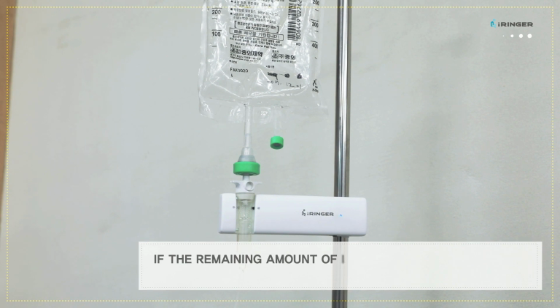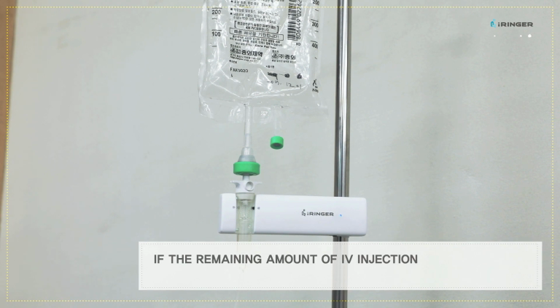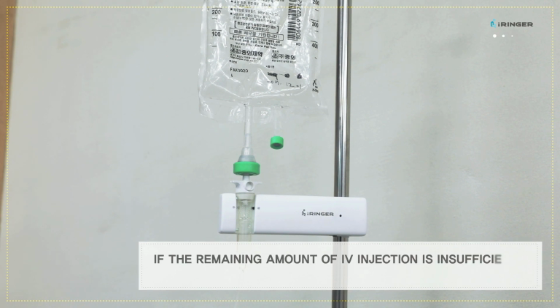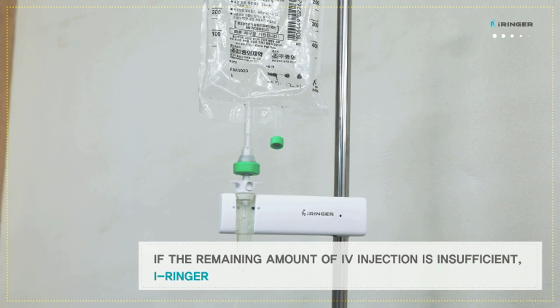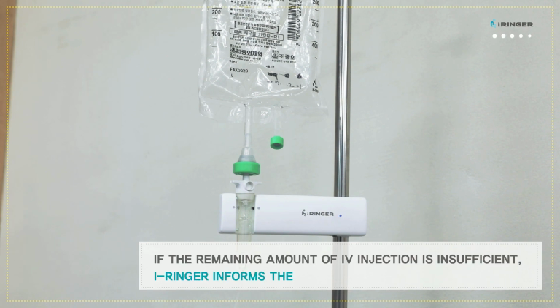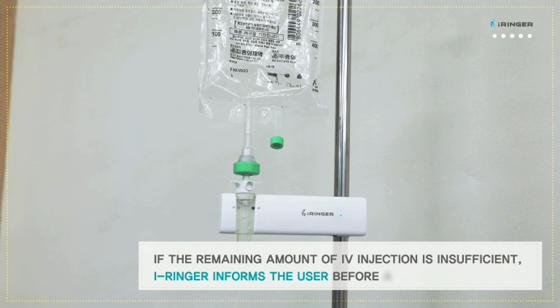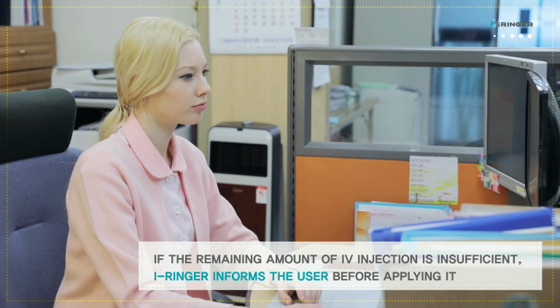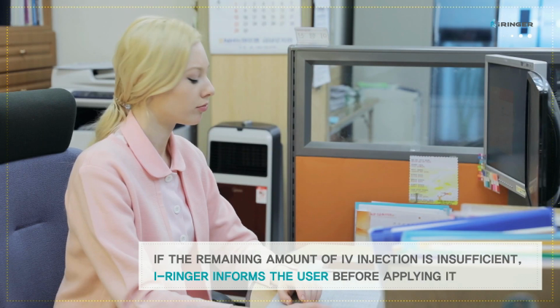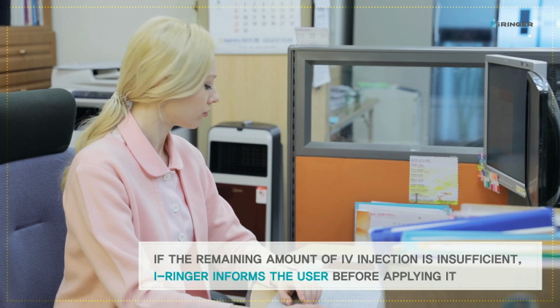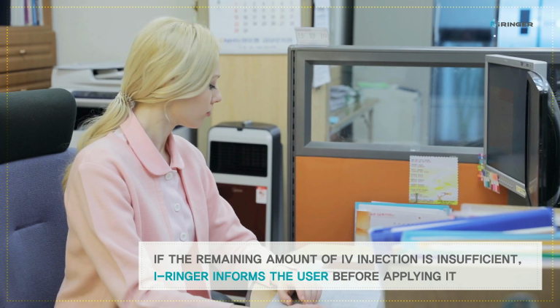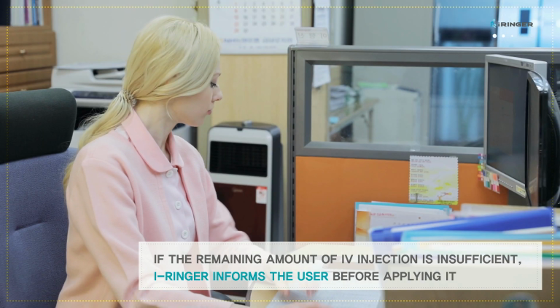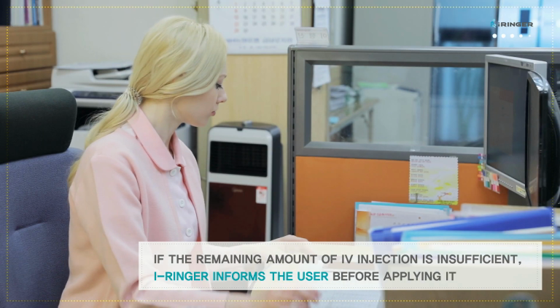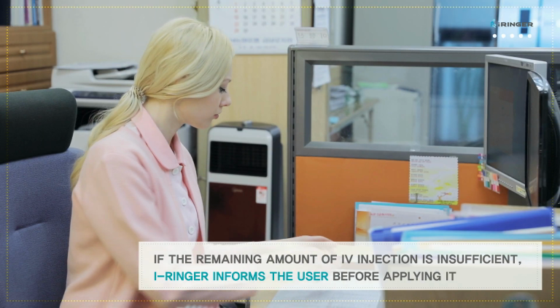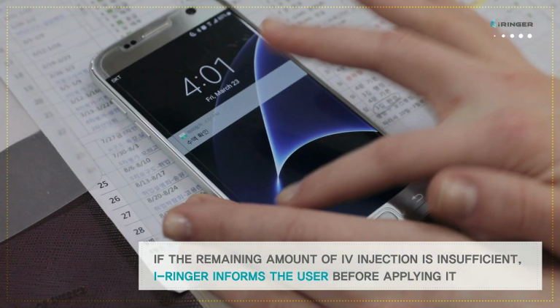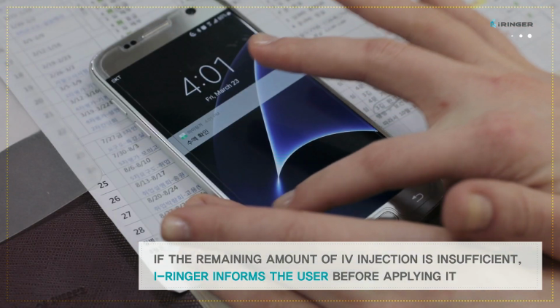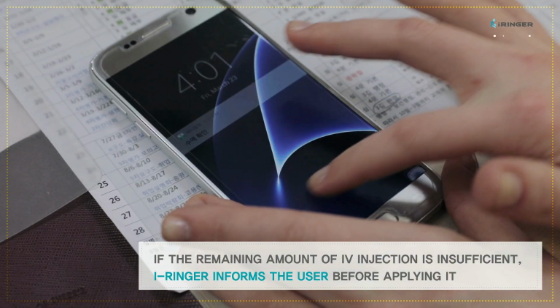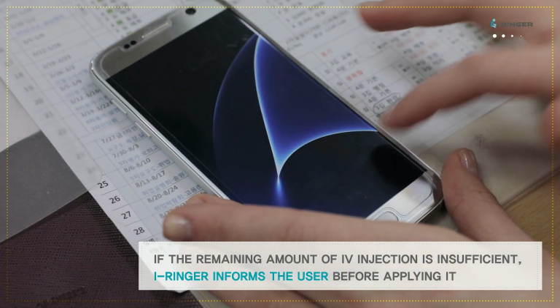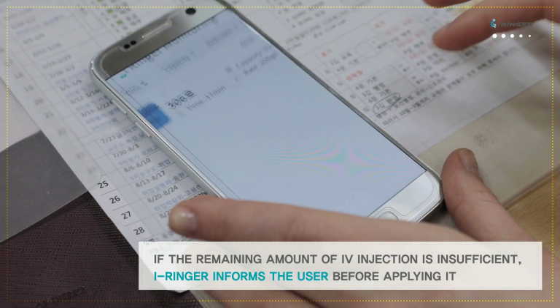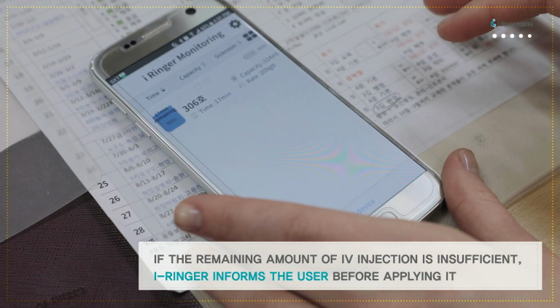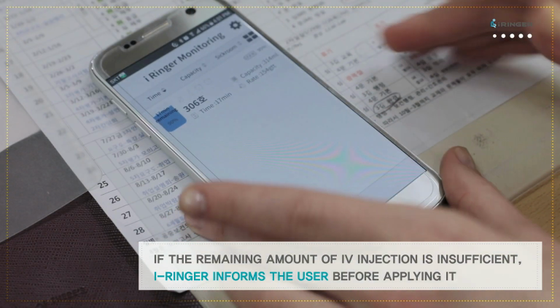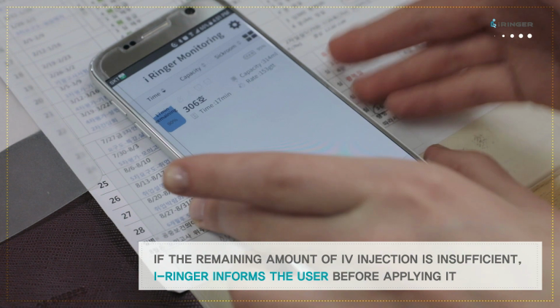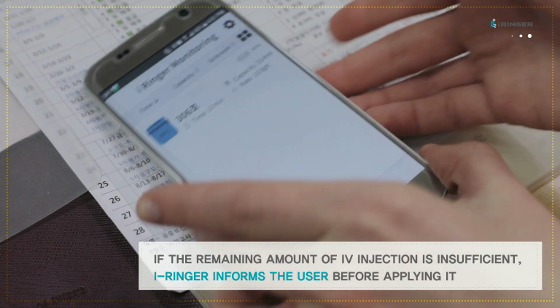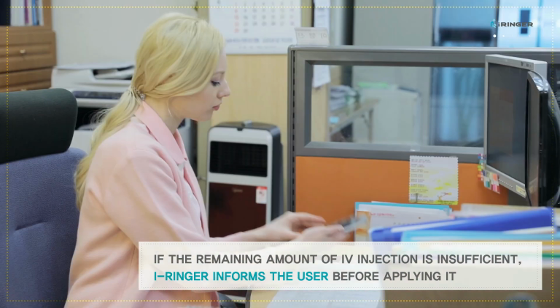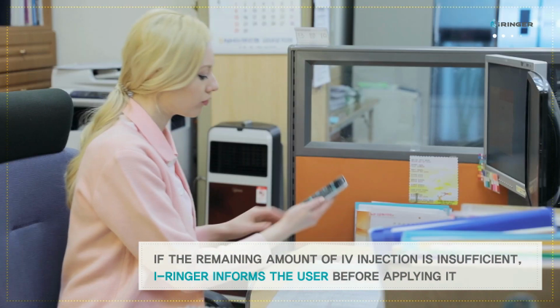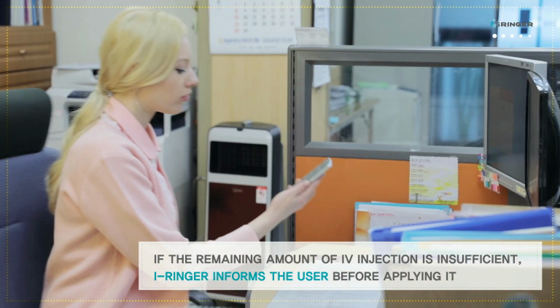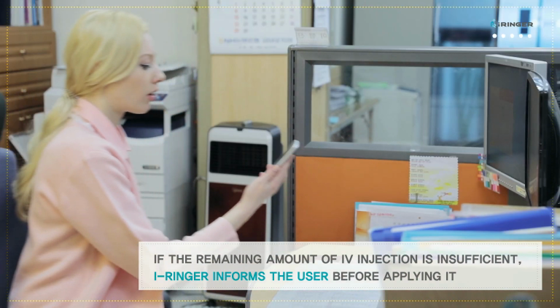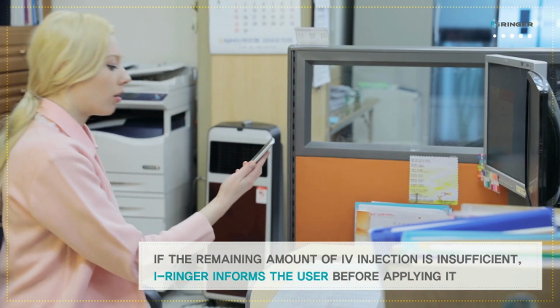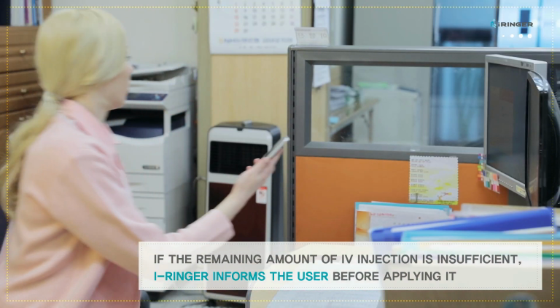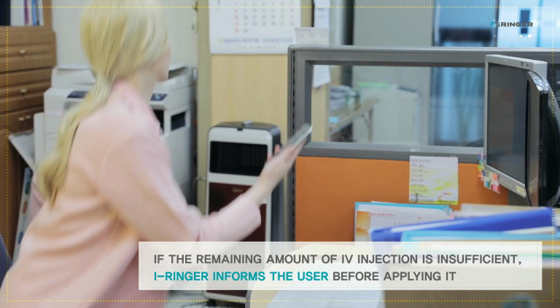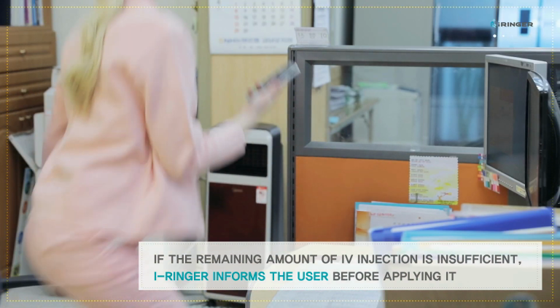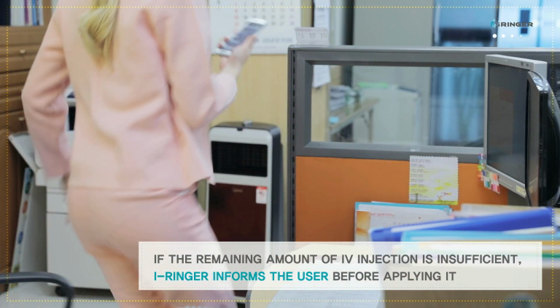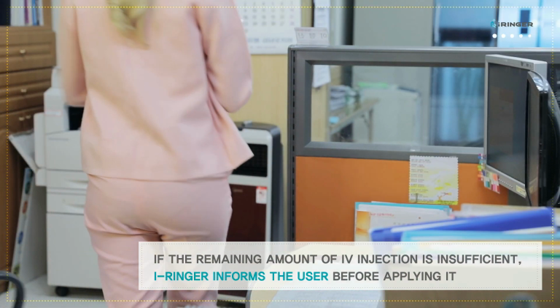If the remaining amount of an IV injection is insufficient, iRinger informs the user before it runs out.